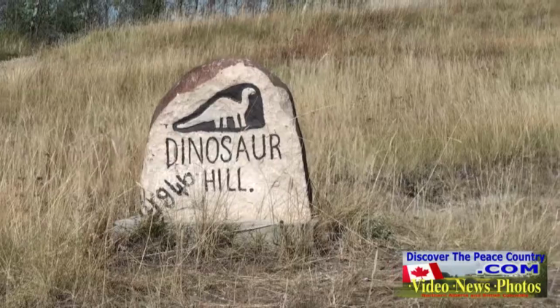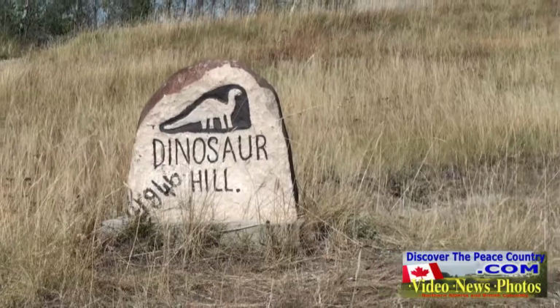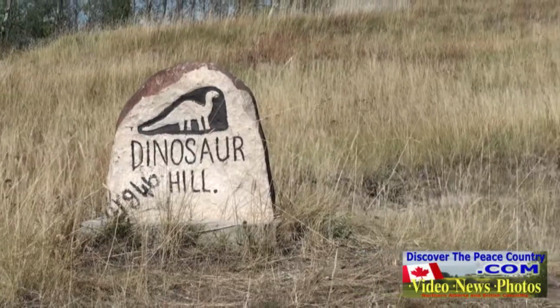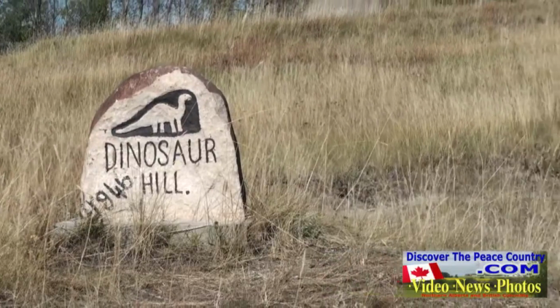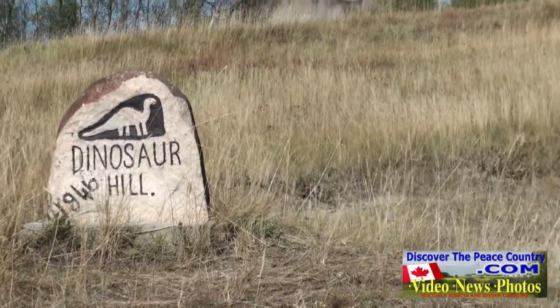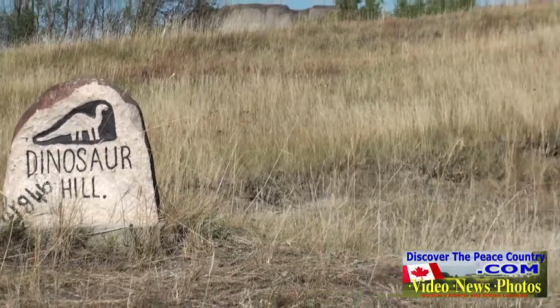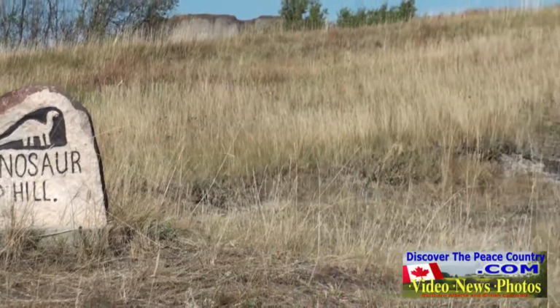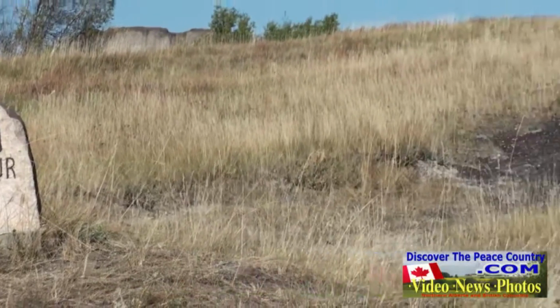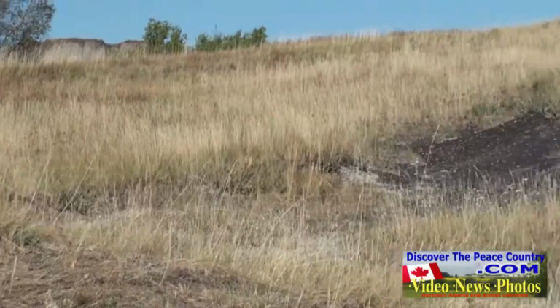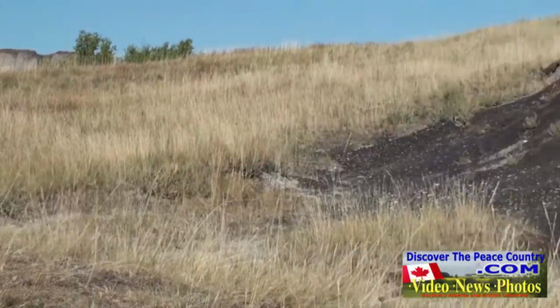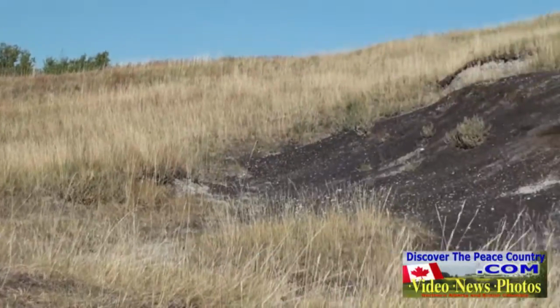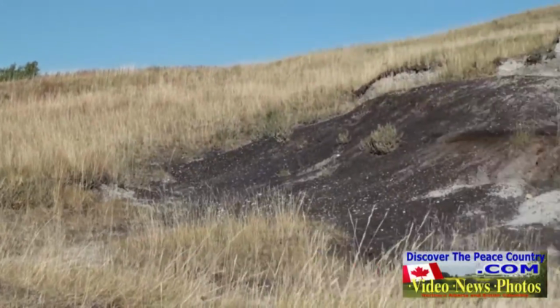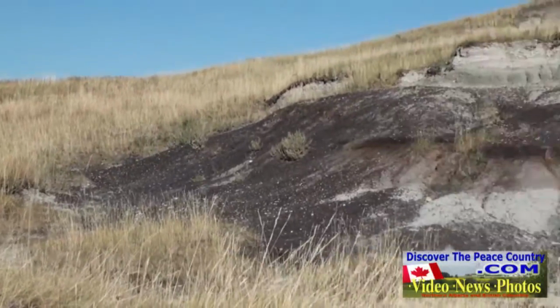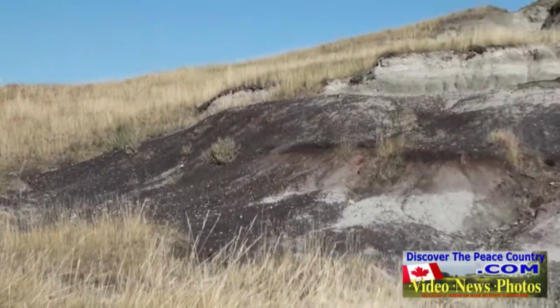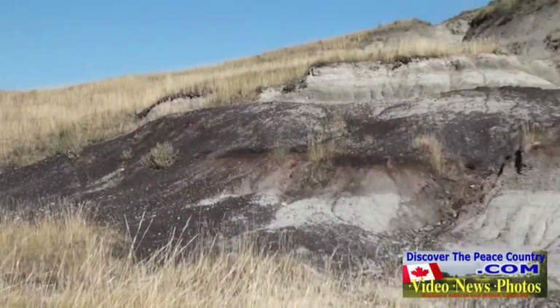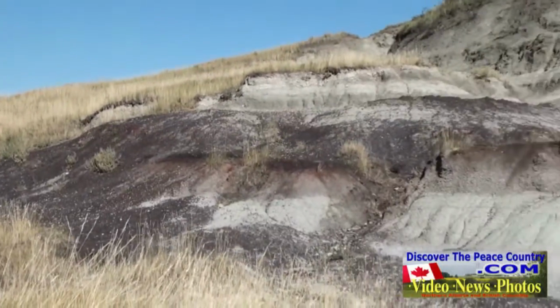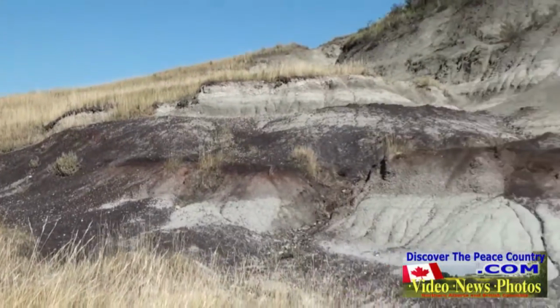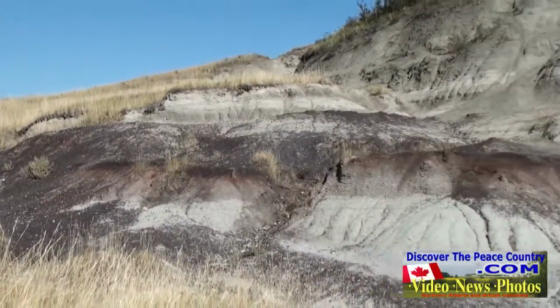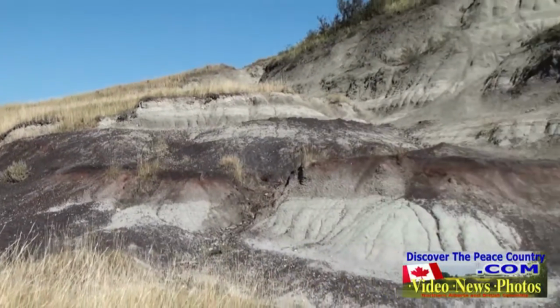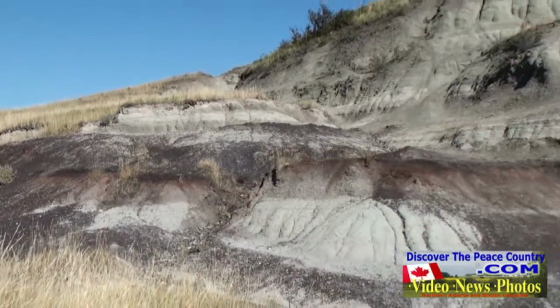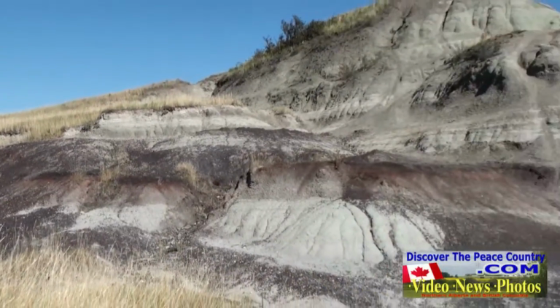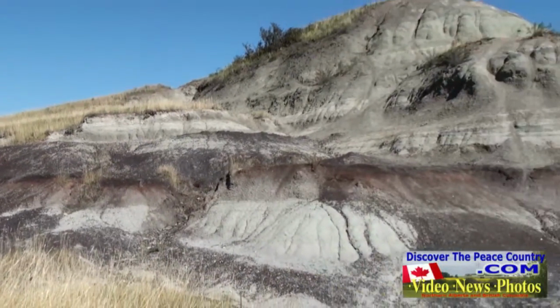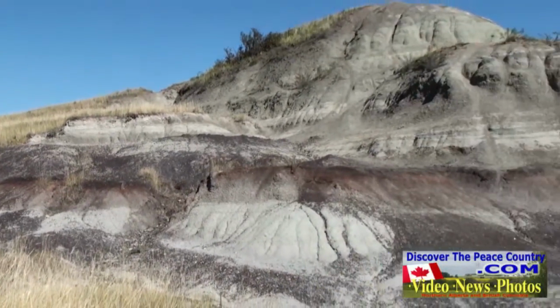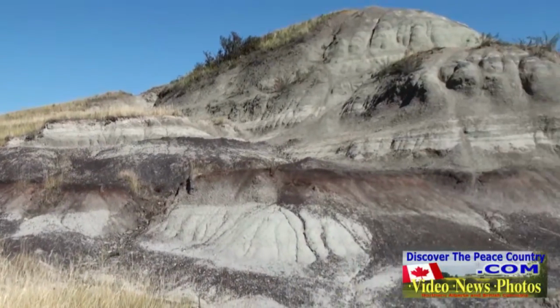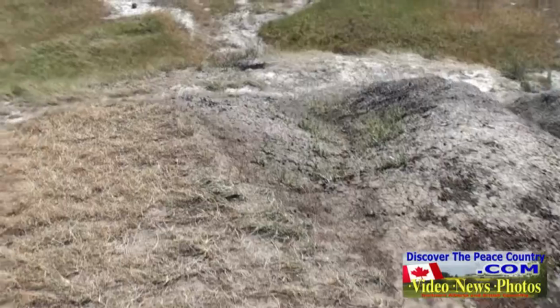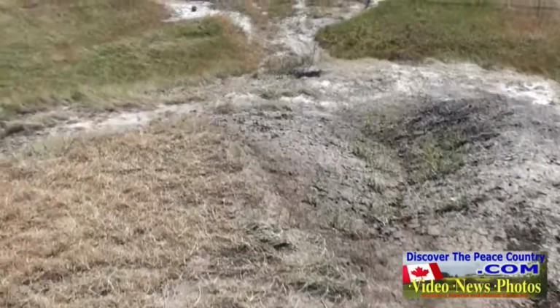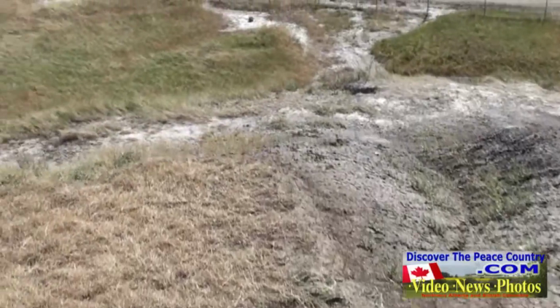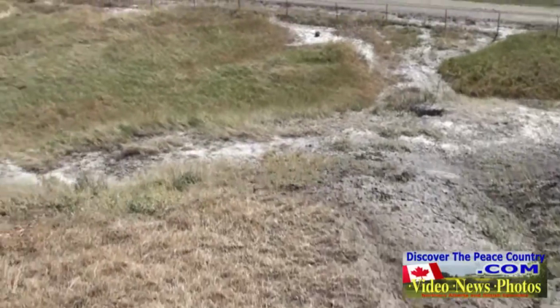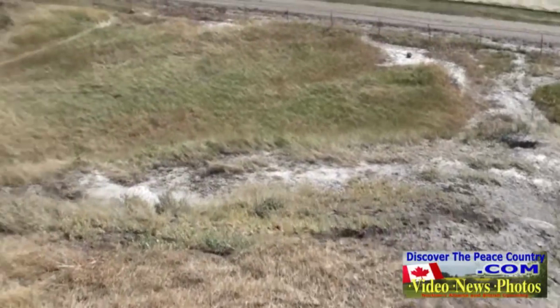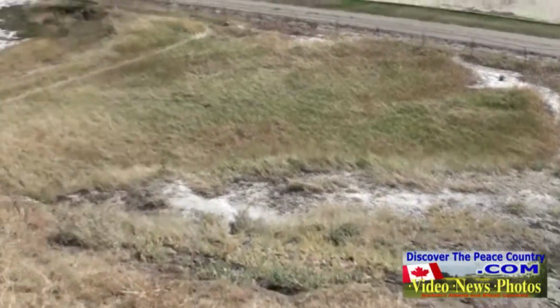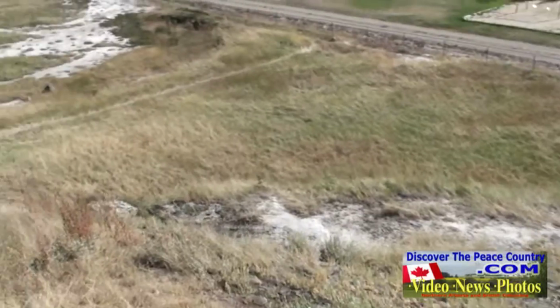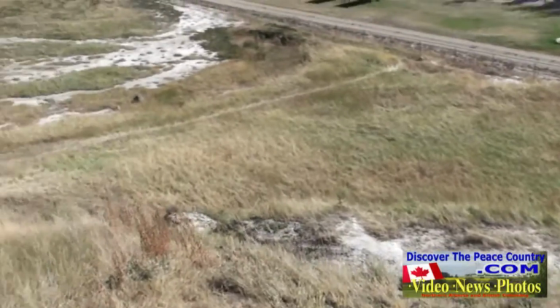You can actually climb up on Dinosaur Hill, as well as Garrett Hill, two of the larger hills, and then look down over the campground and Heritage Park and beyond.